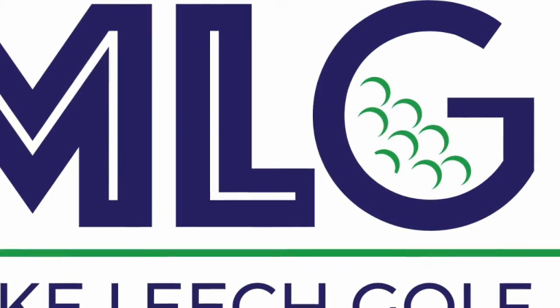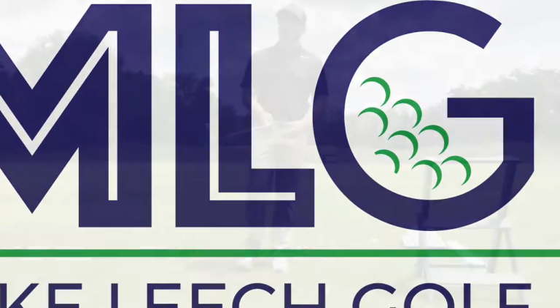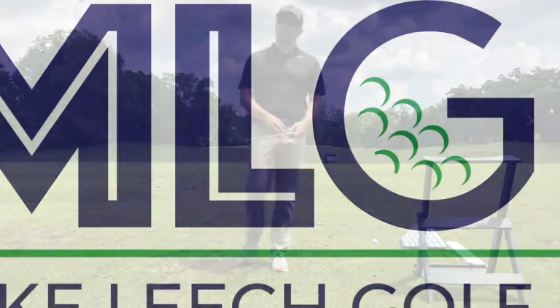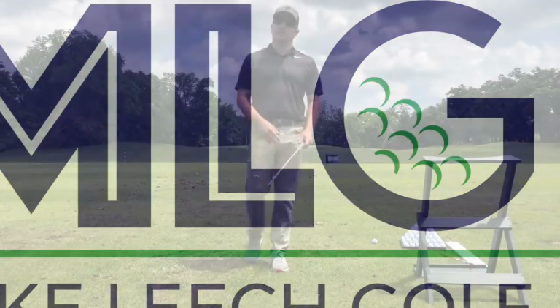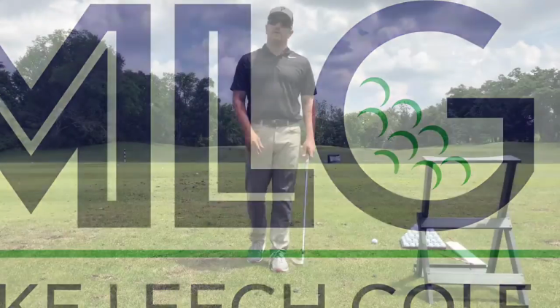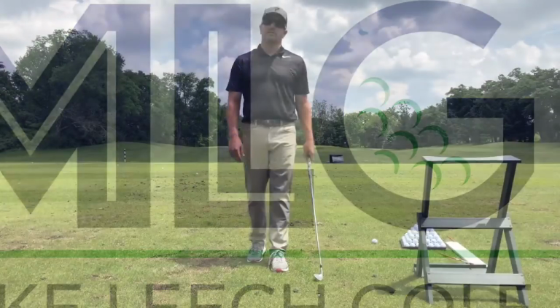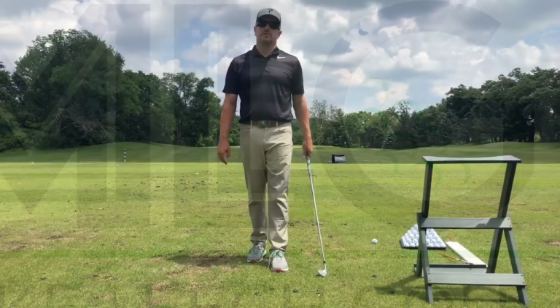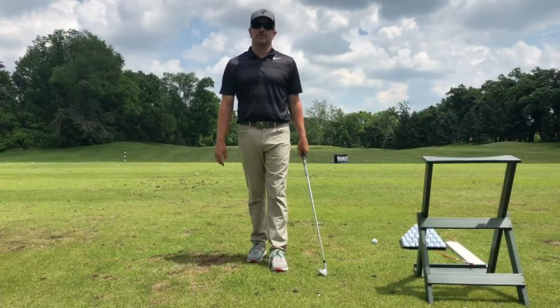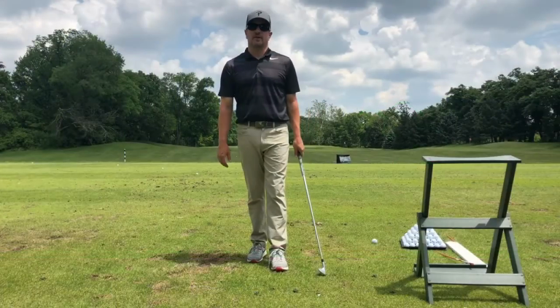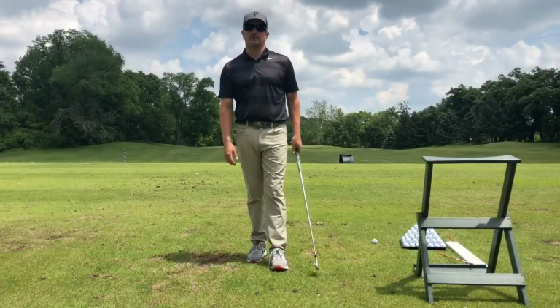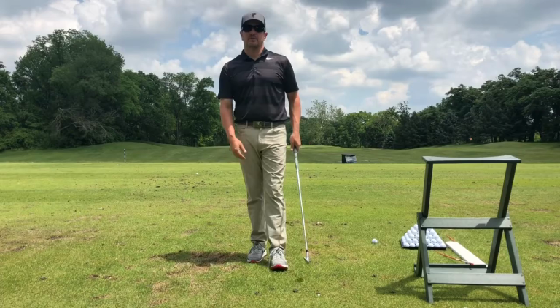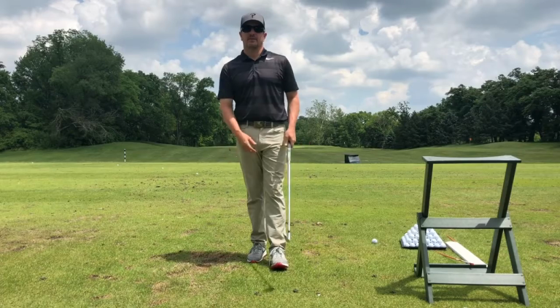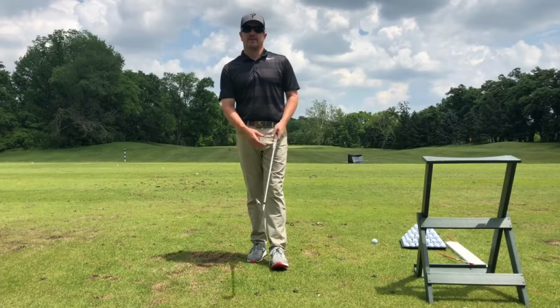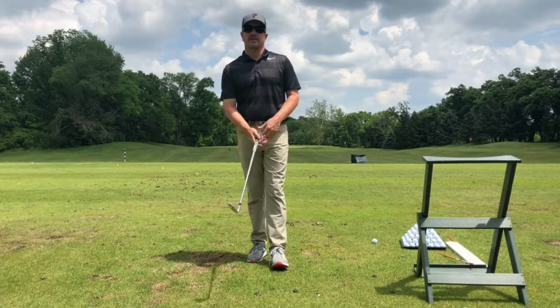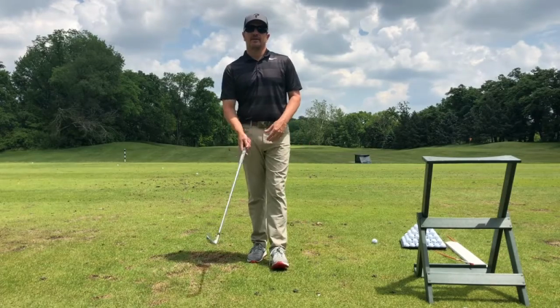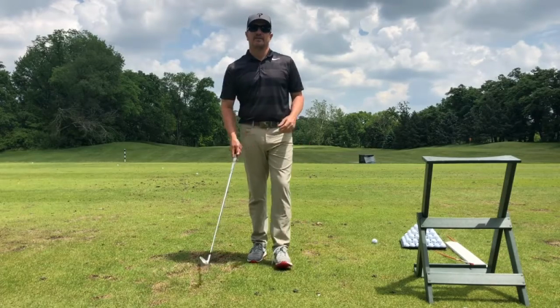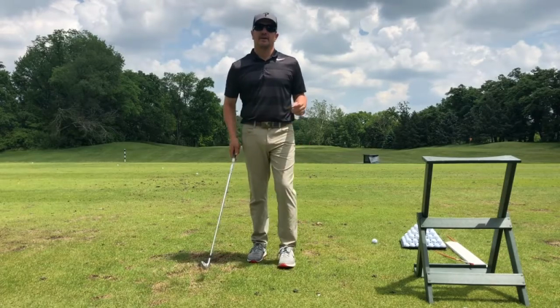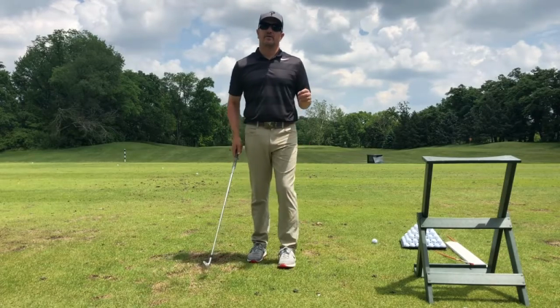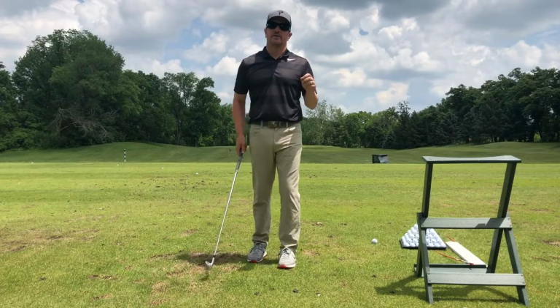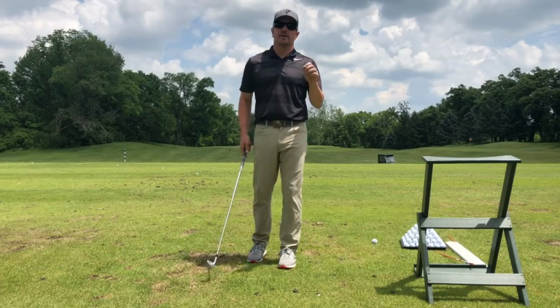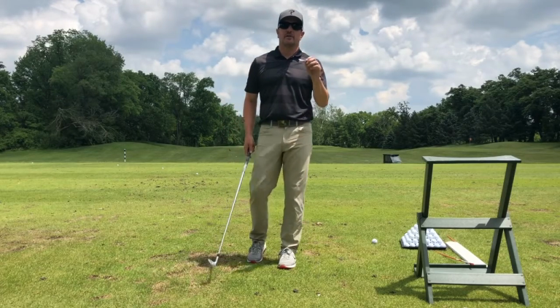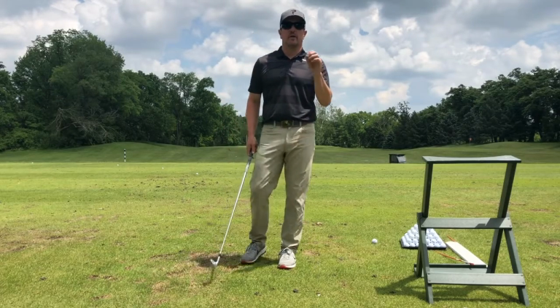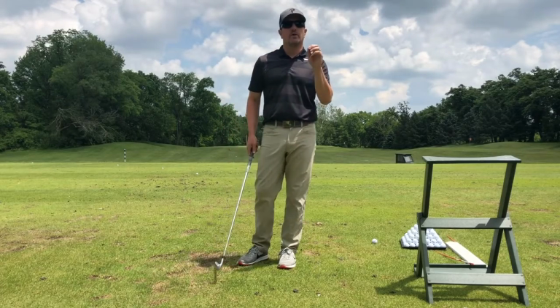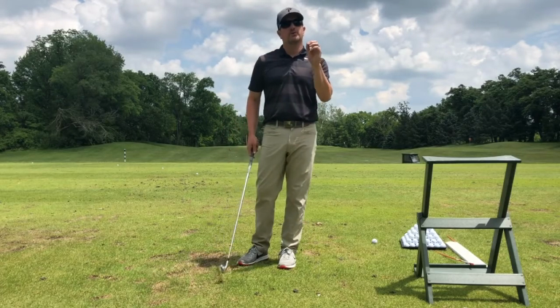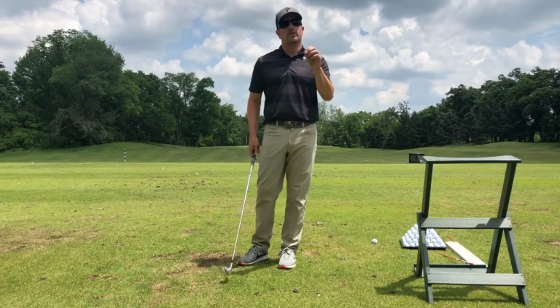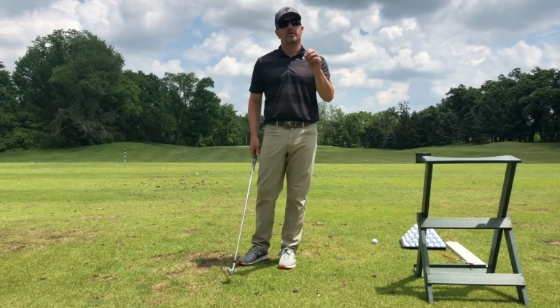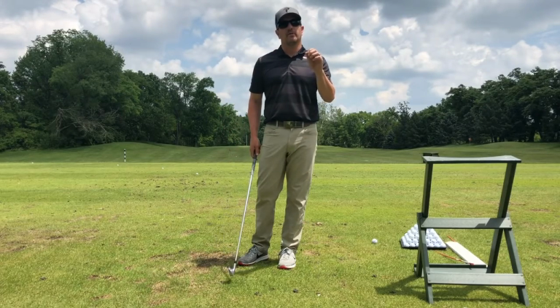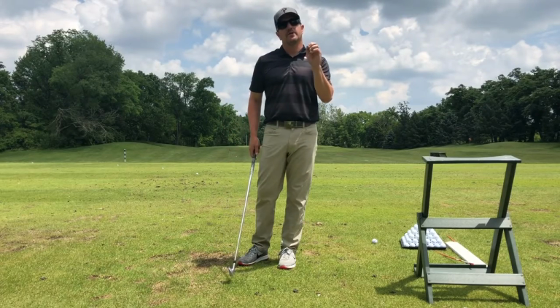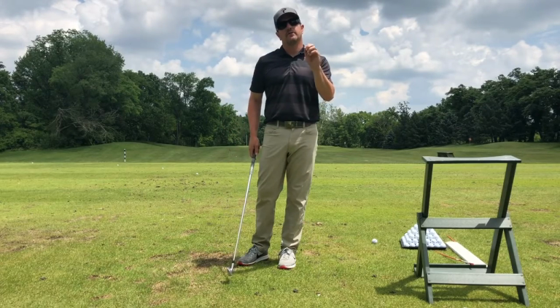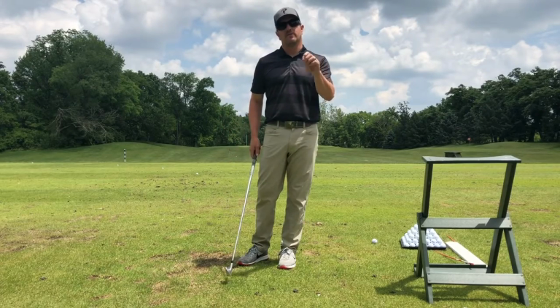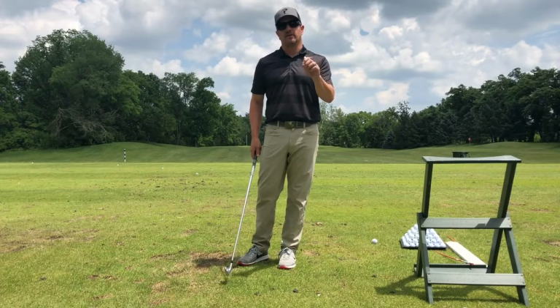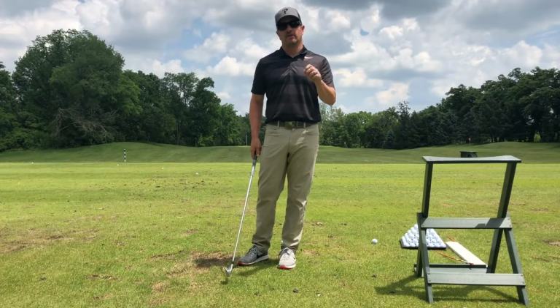Hey everybody, welcome to this week's Golf Swing Gazette. Today I wanted to talk about what is real and what's a feel.